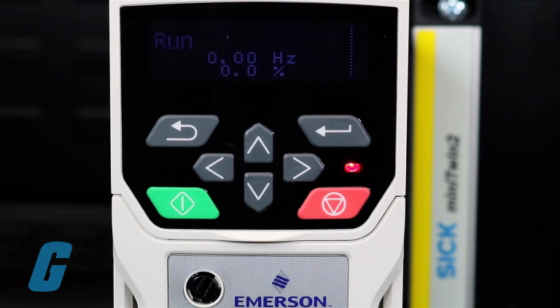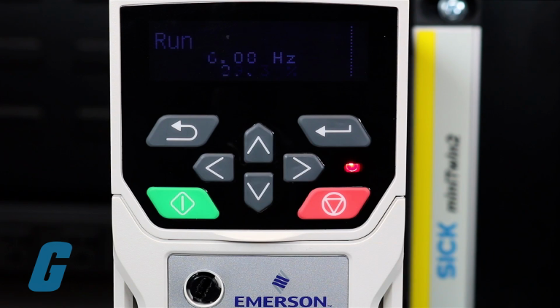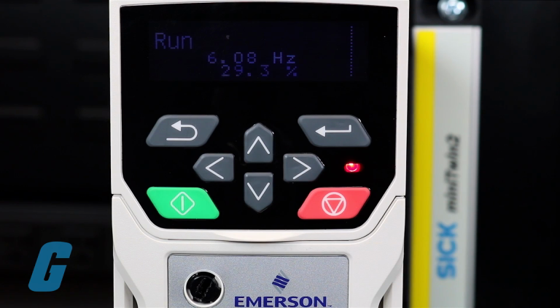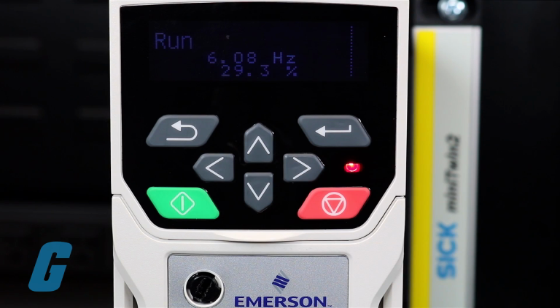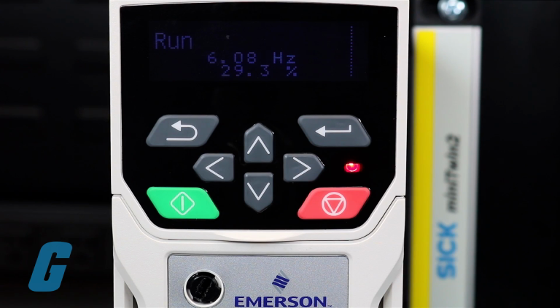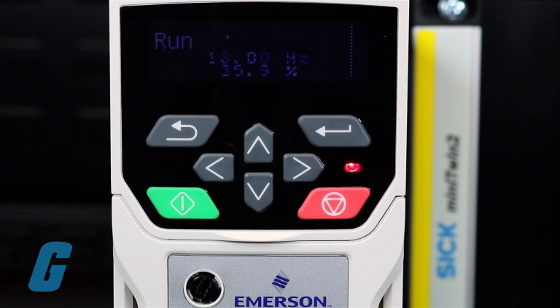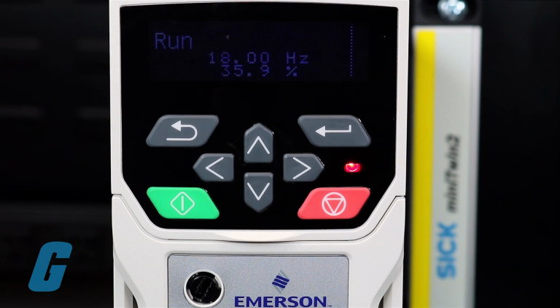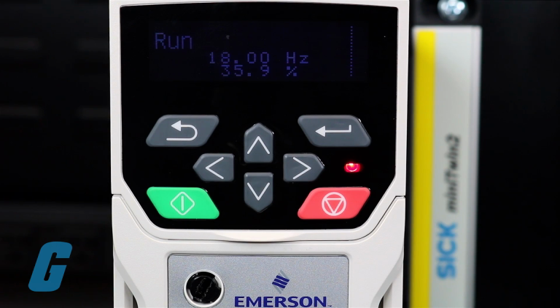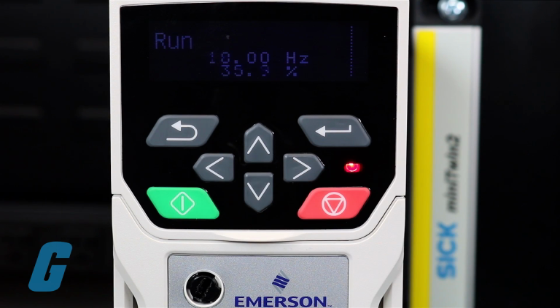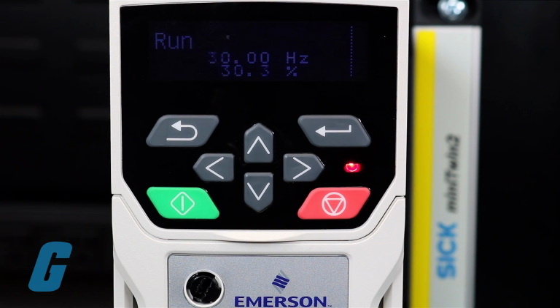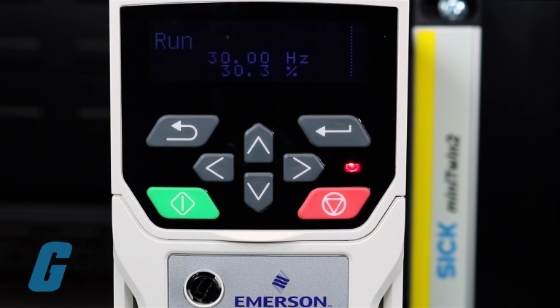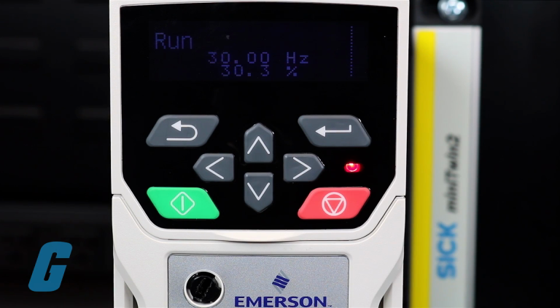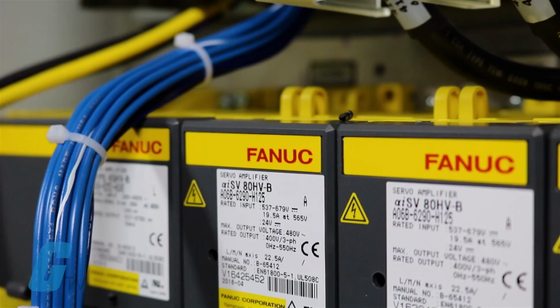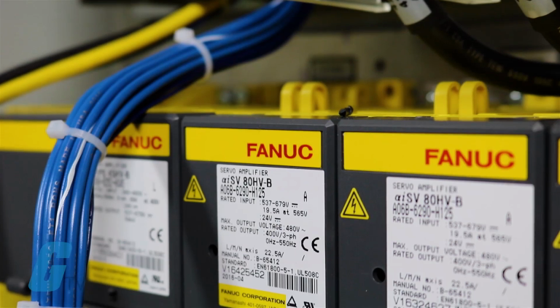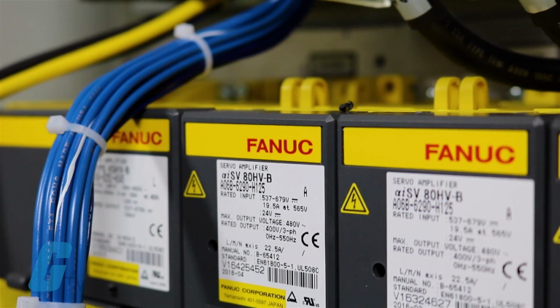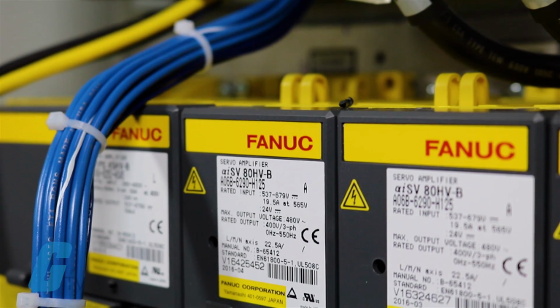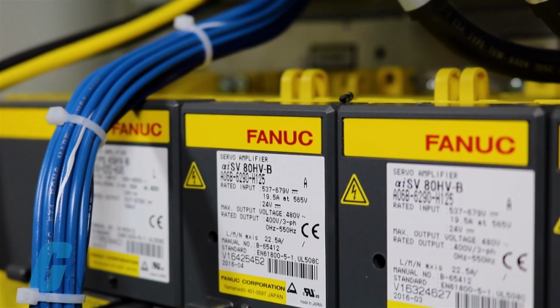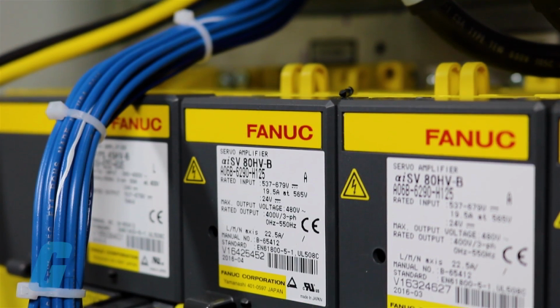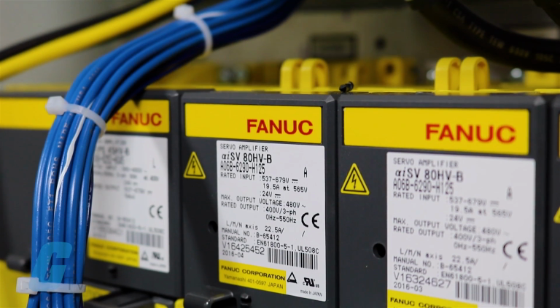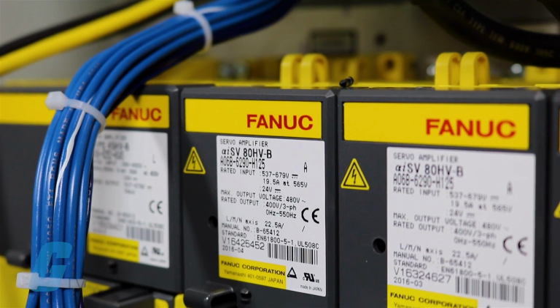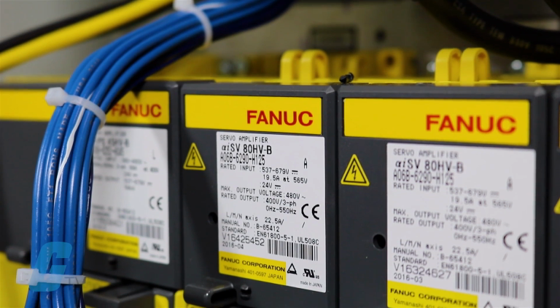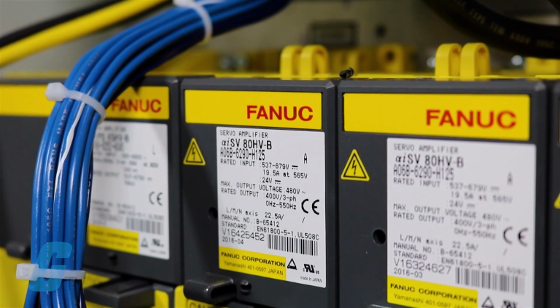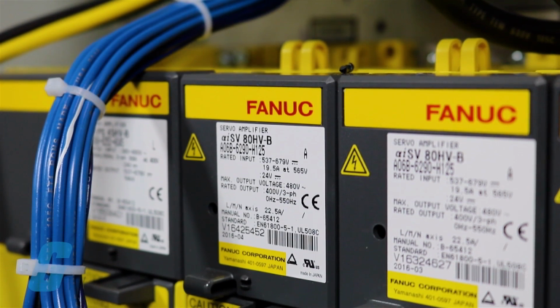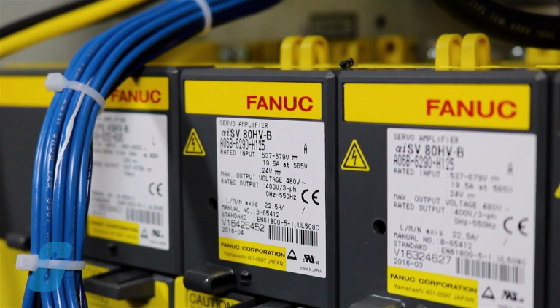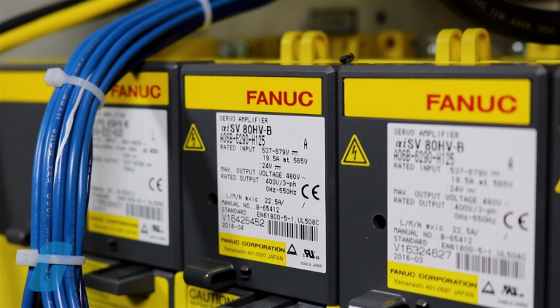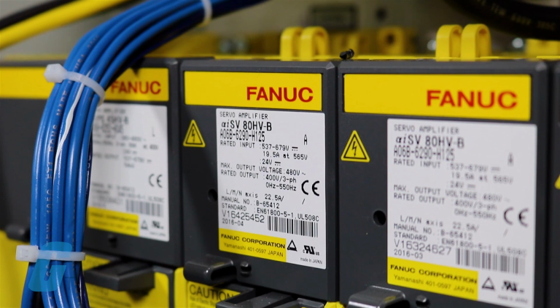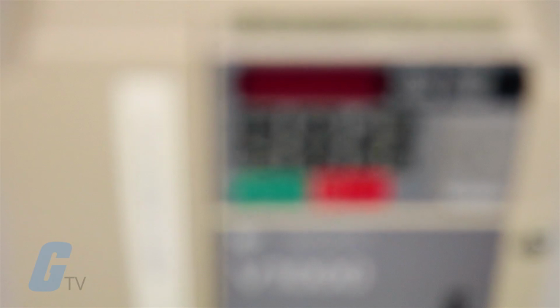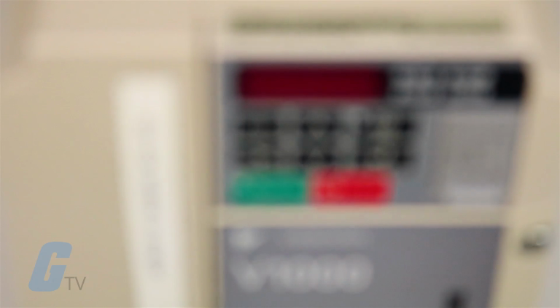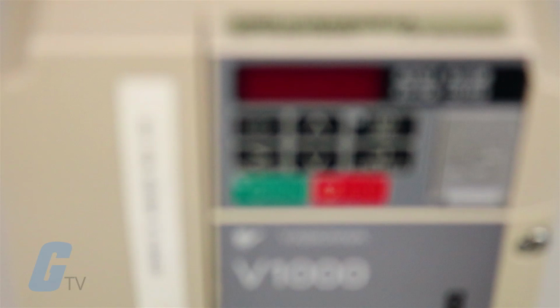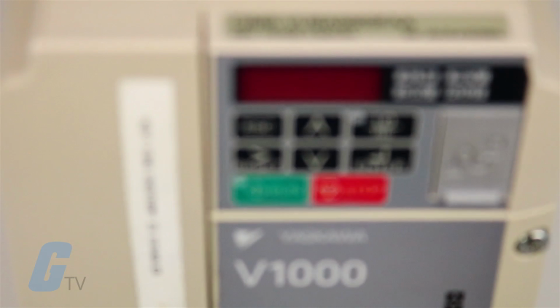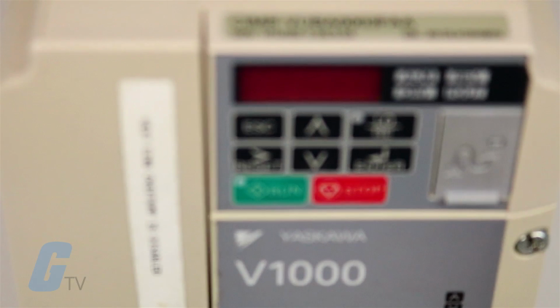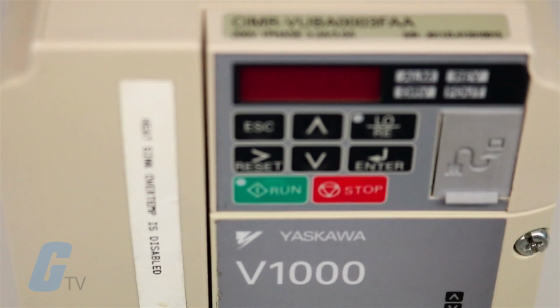Galco is also a factory-authorized integrator for ABB controls and drives, Emerson Control Techniques, FANUC CNC America, and Yaskawa.